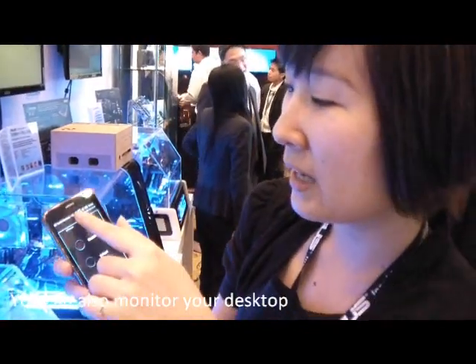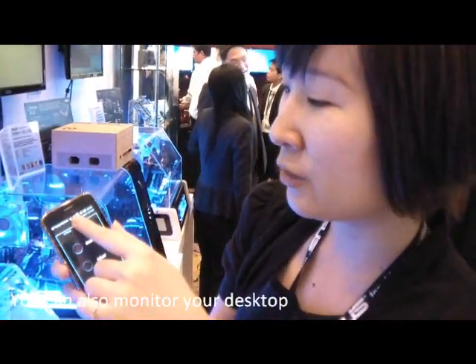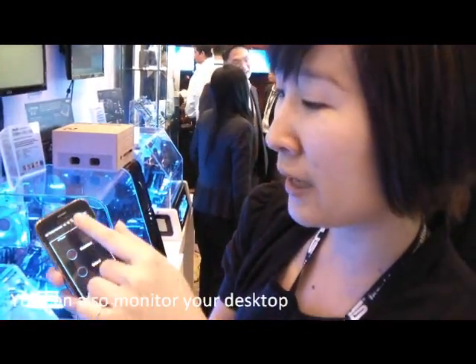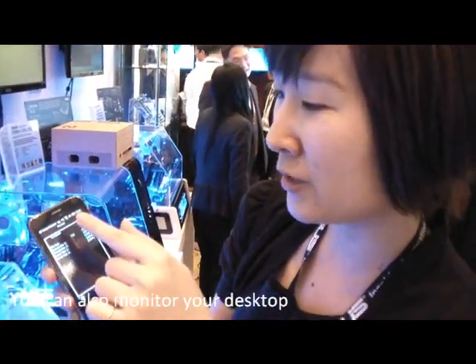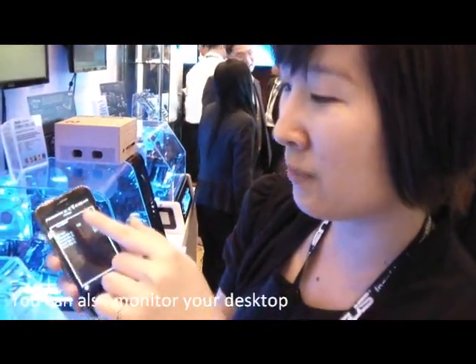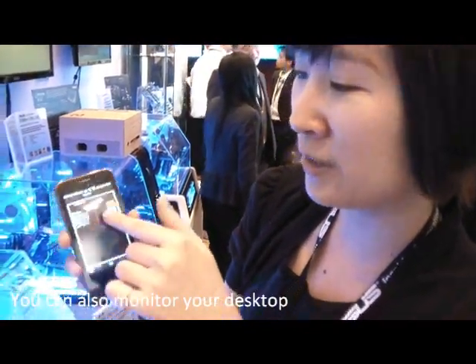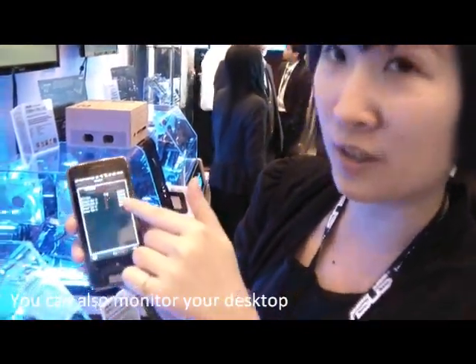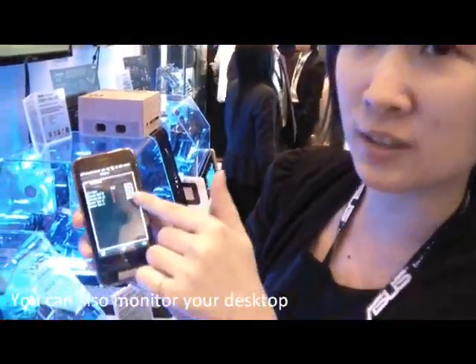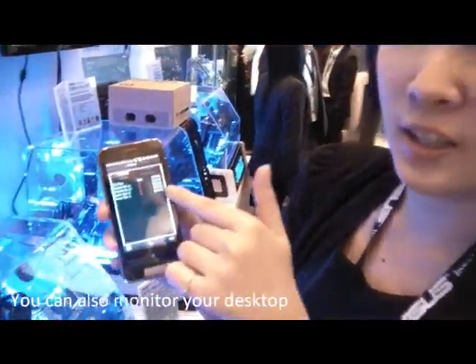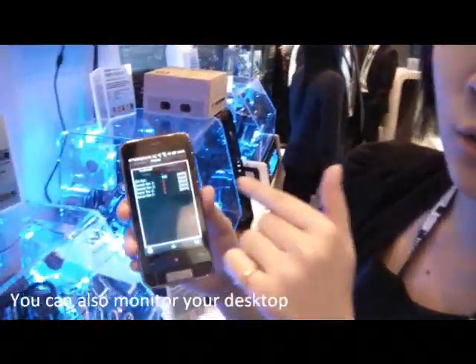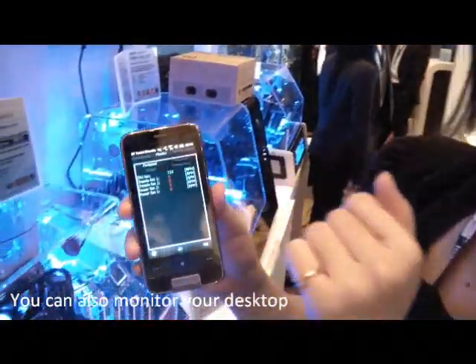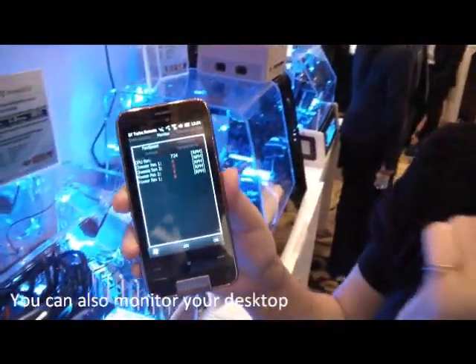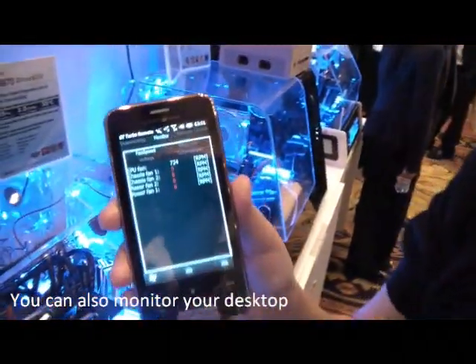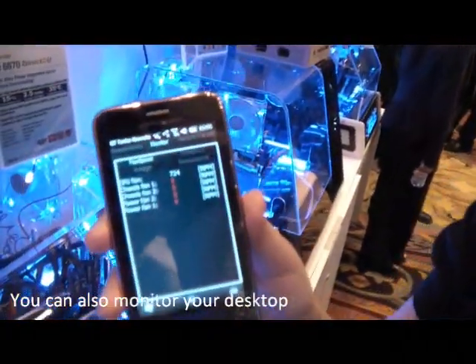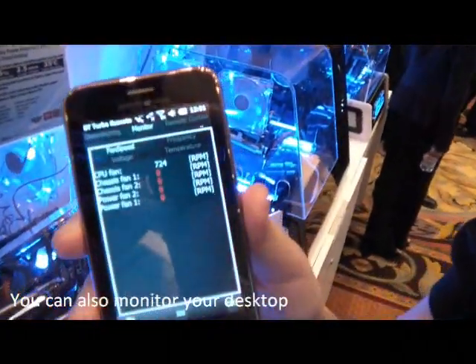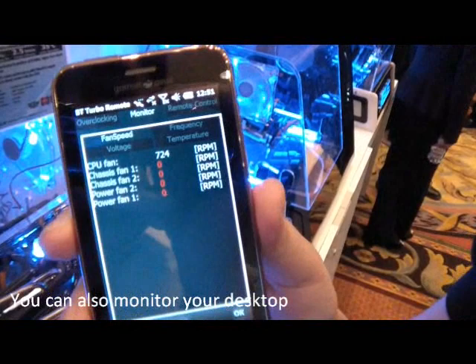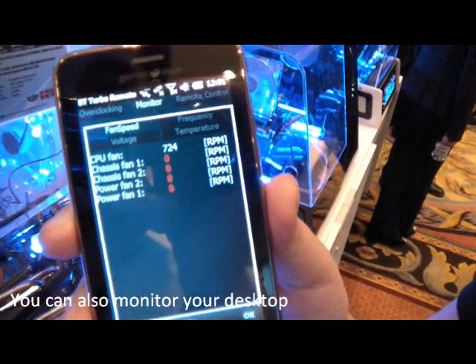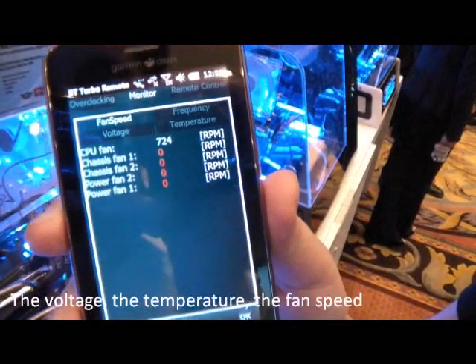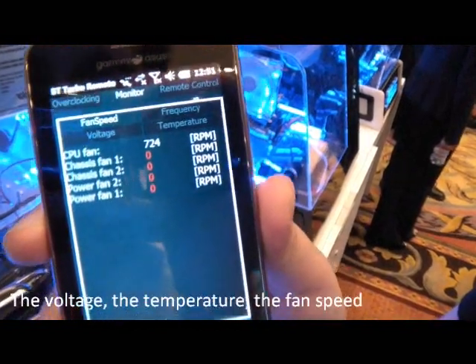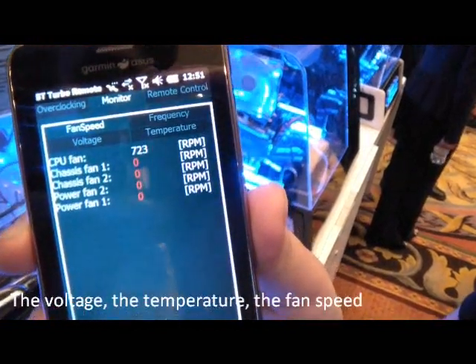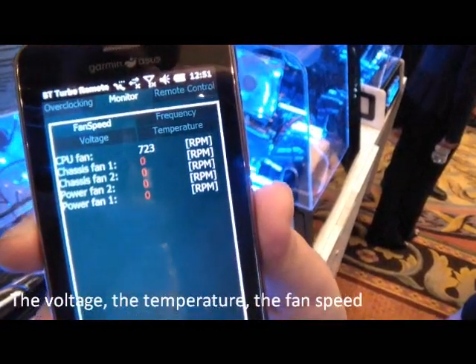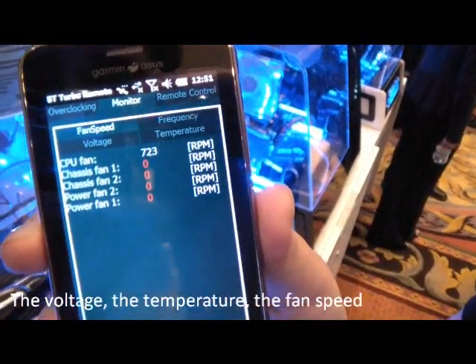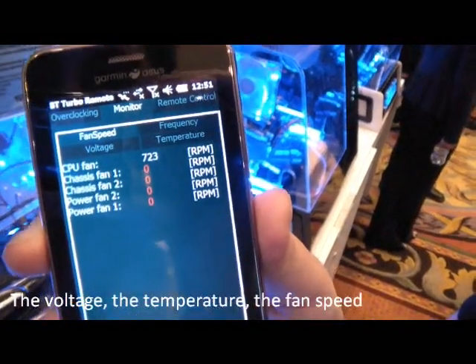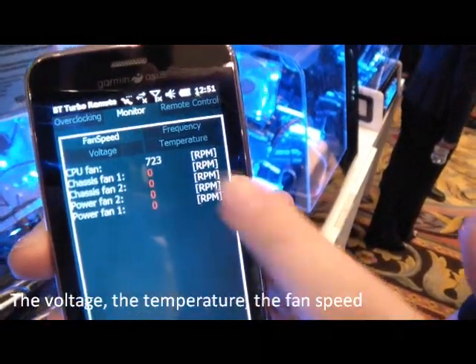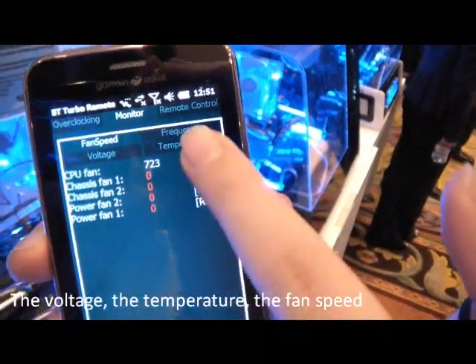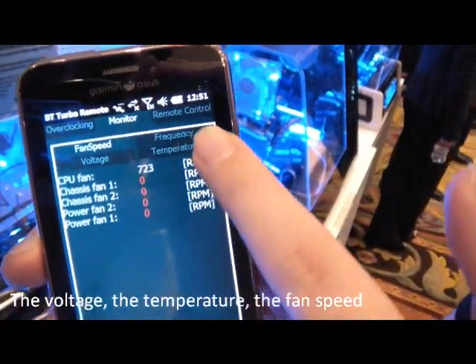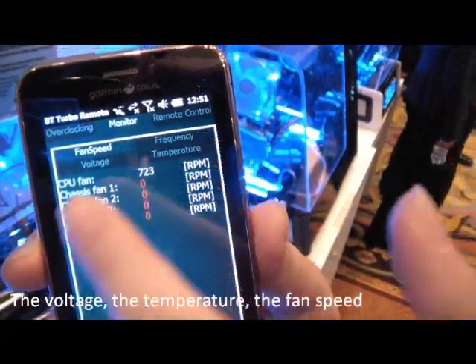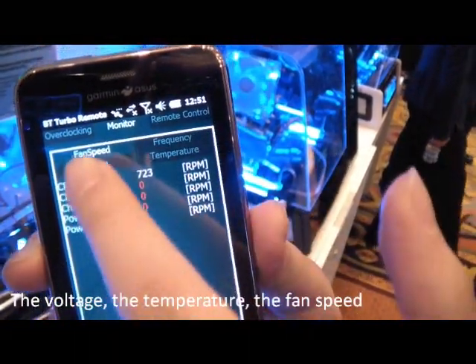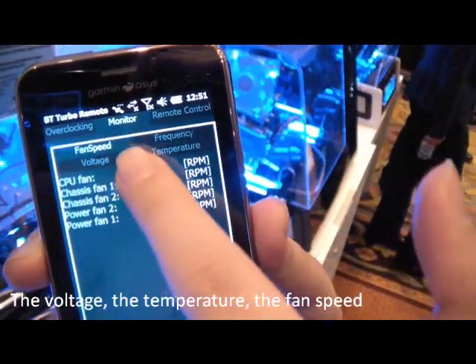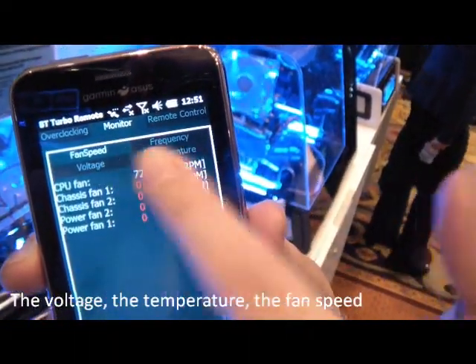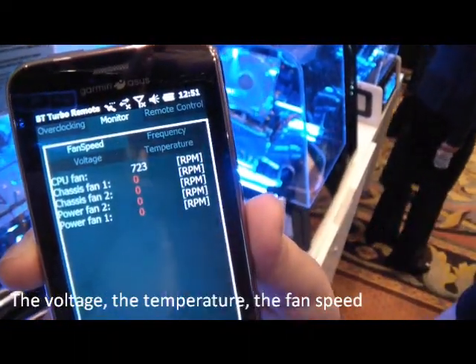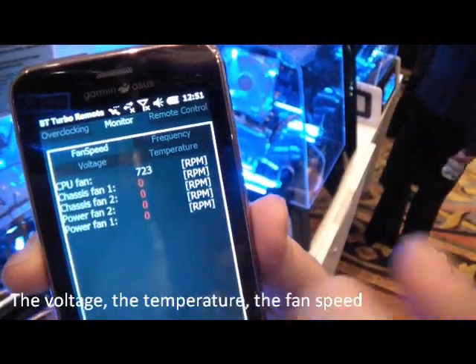And you can also monitor your desktop — the voltage, the temperature, the fan speed.